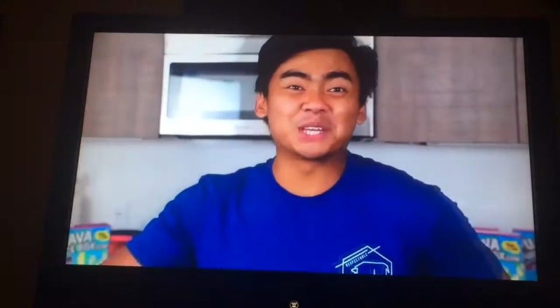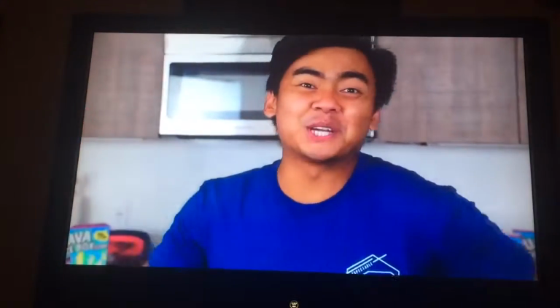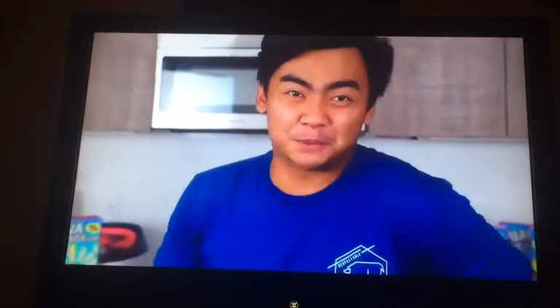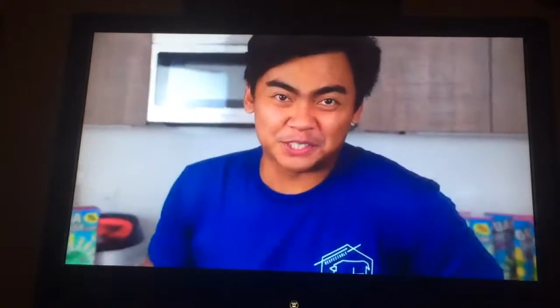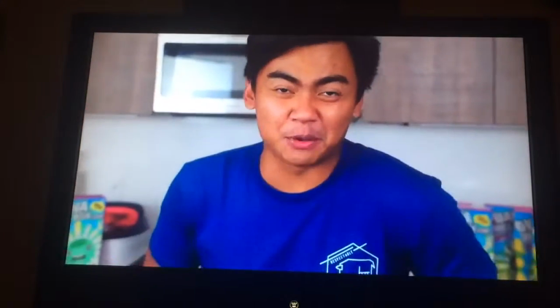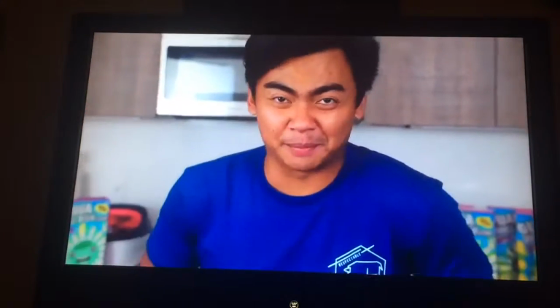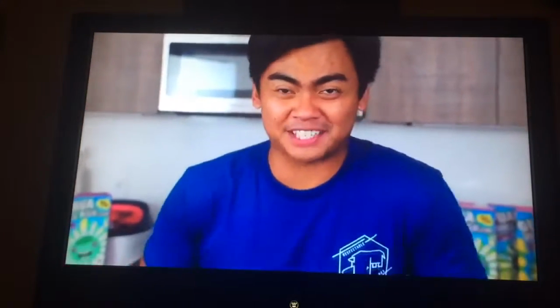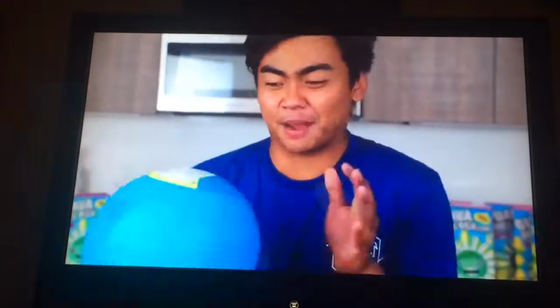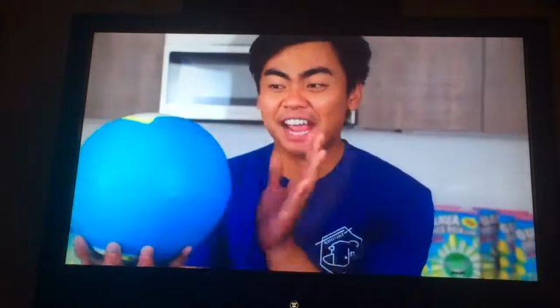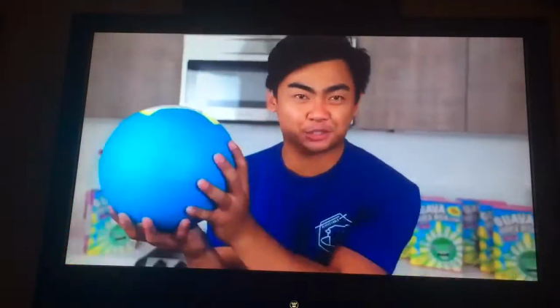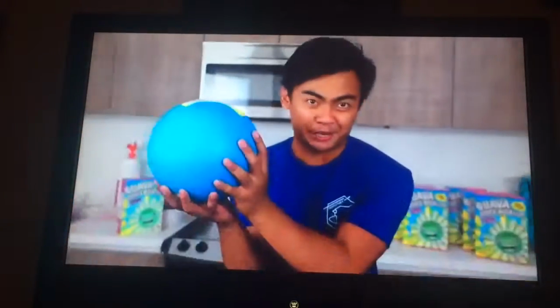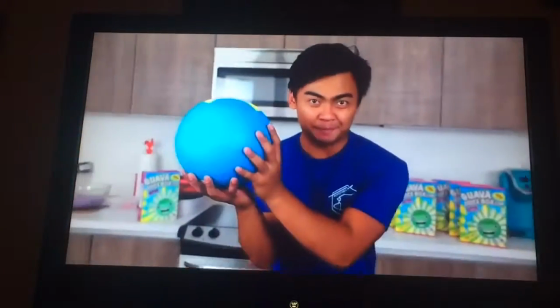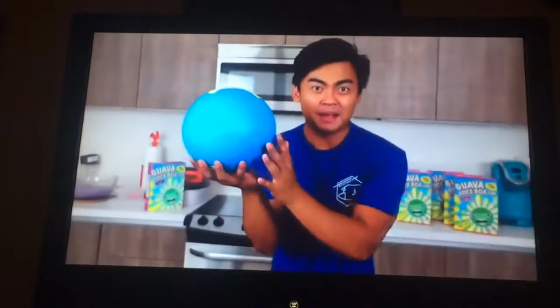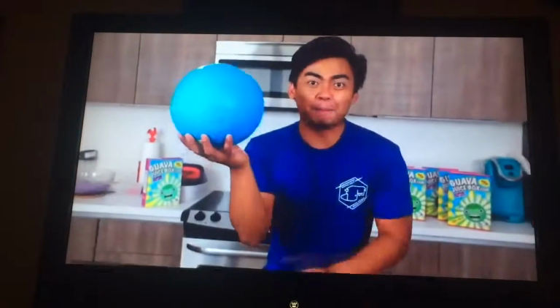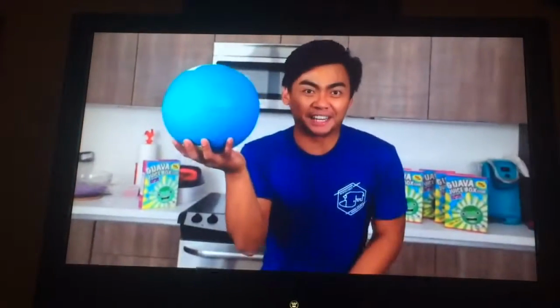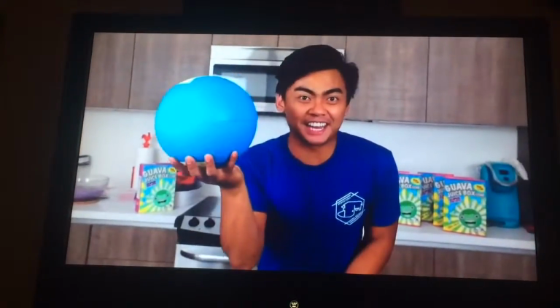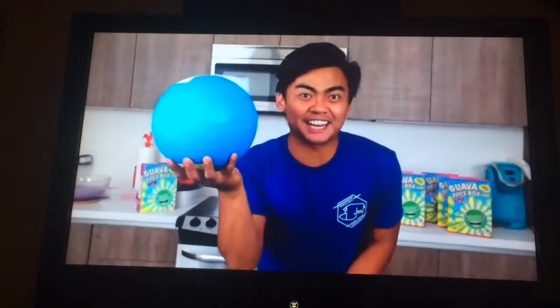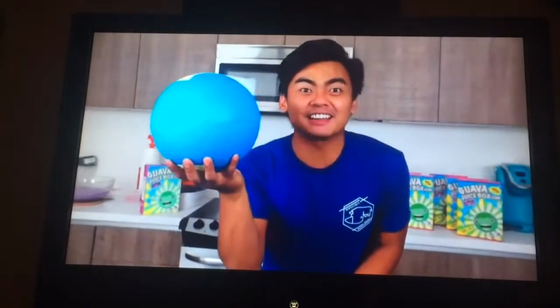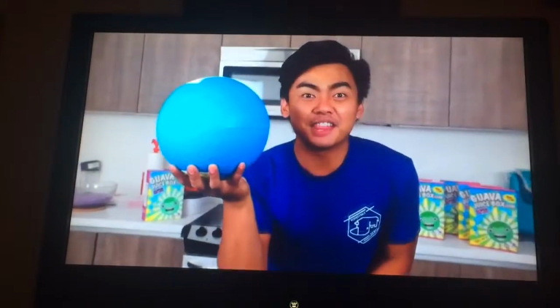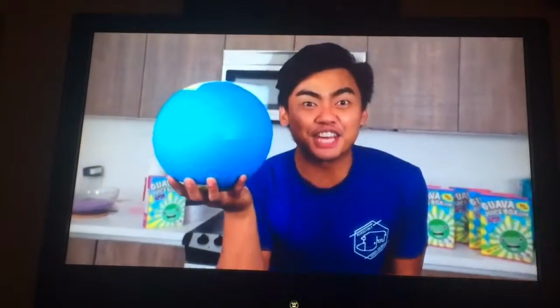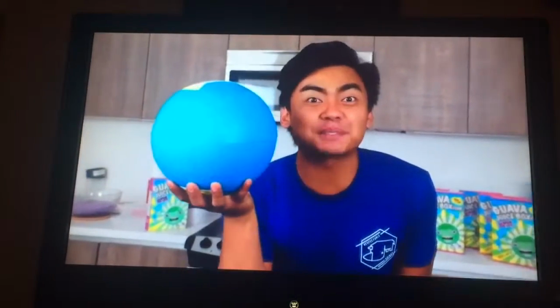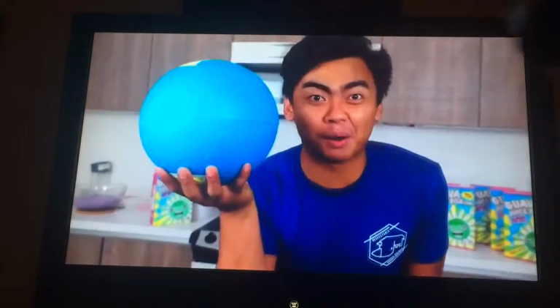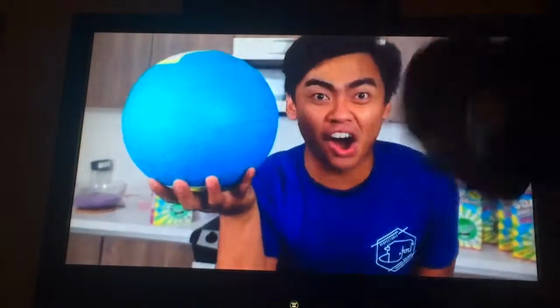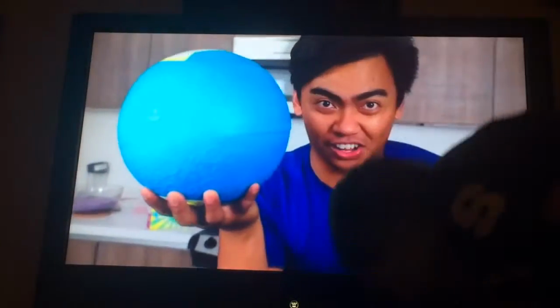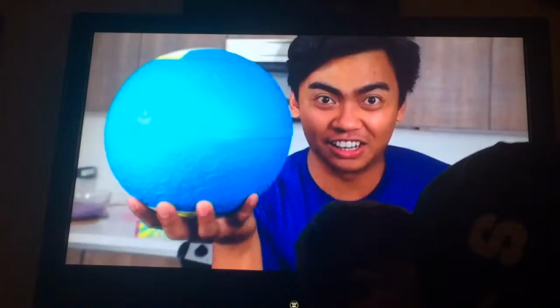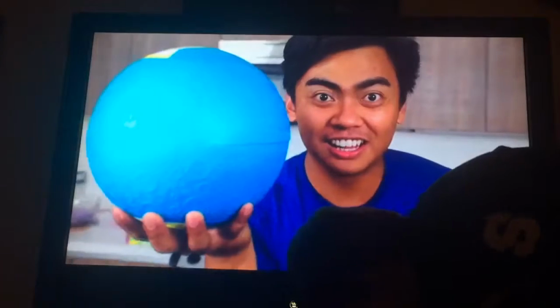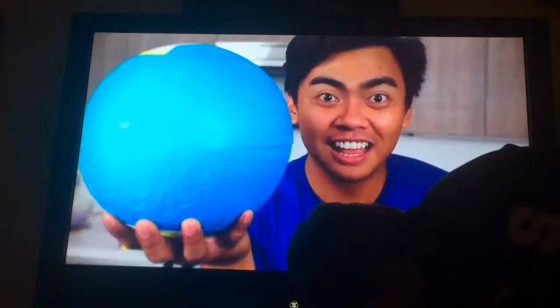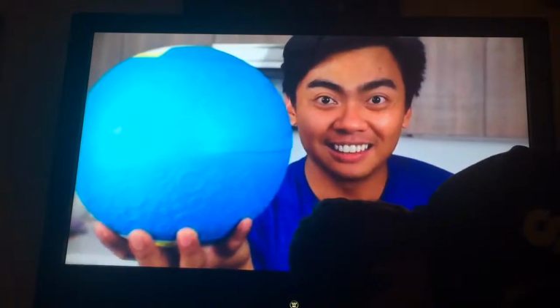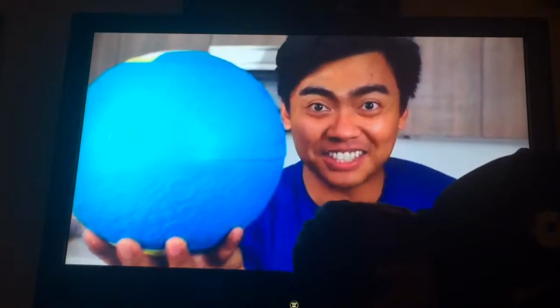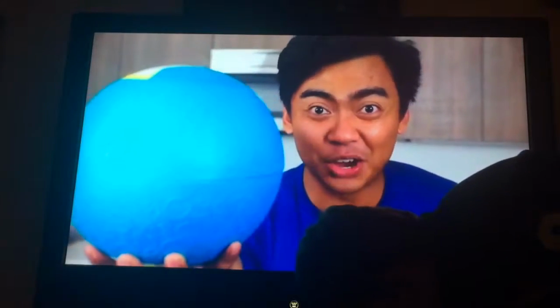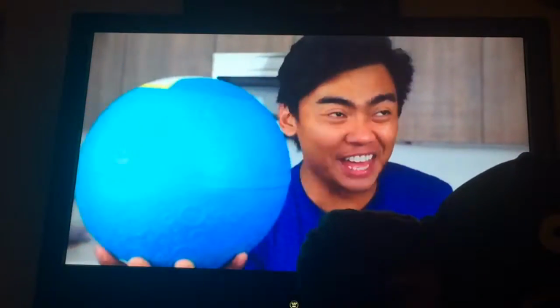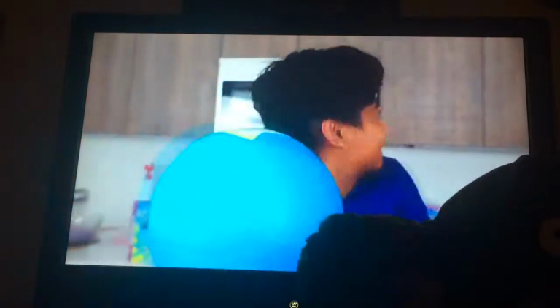Today we're going to make some ice cream by taking this ball. Let's do this!